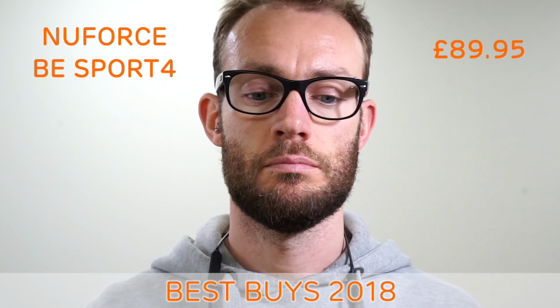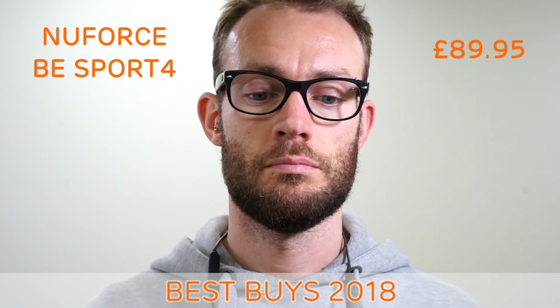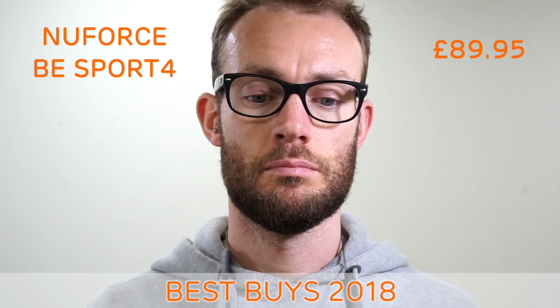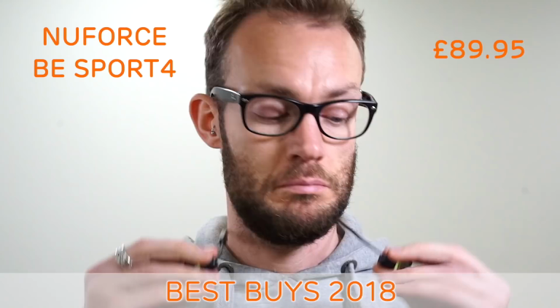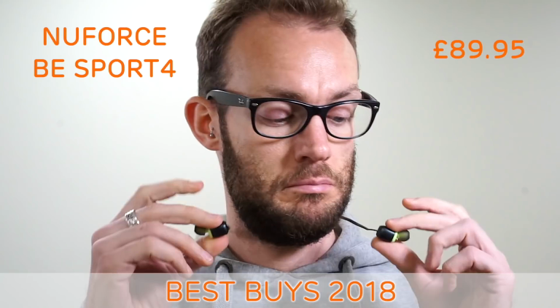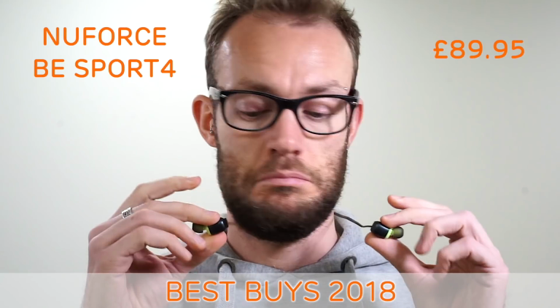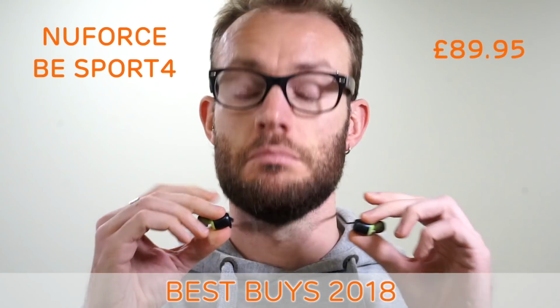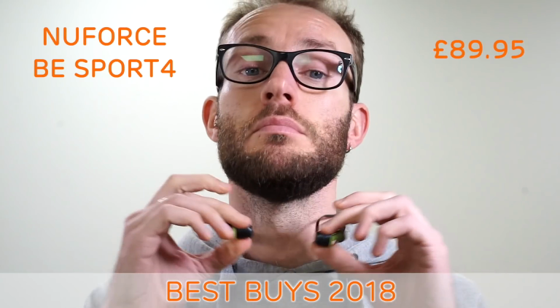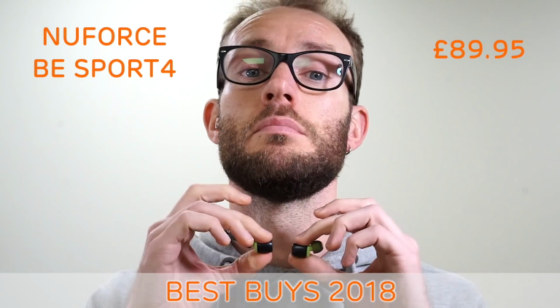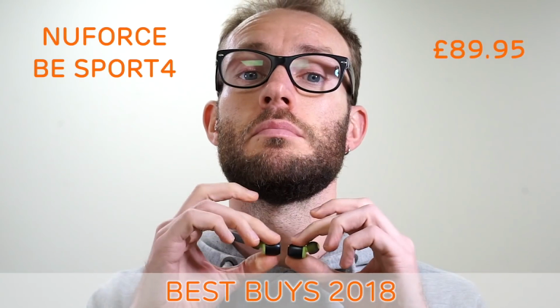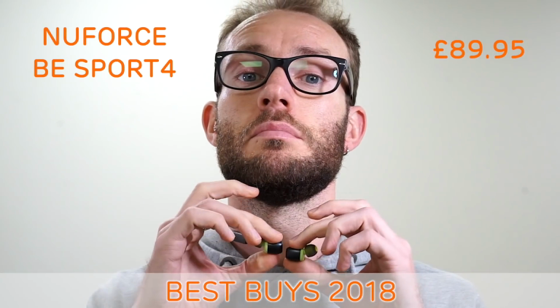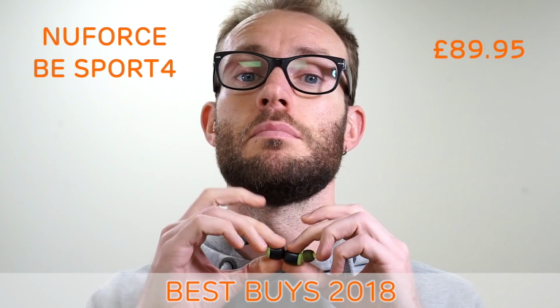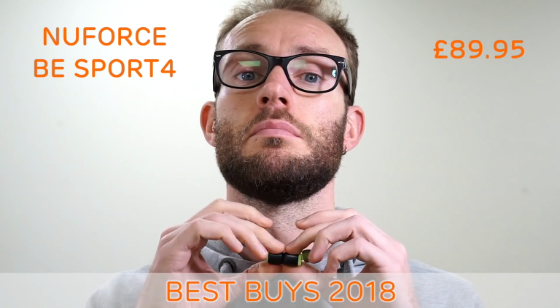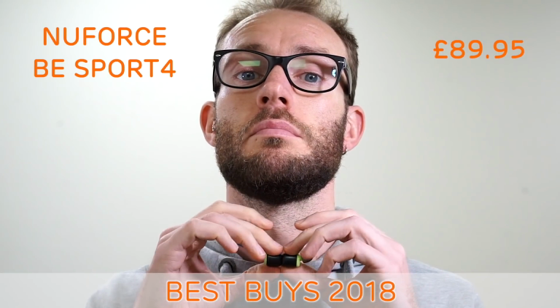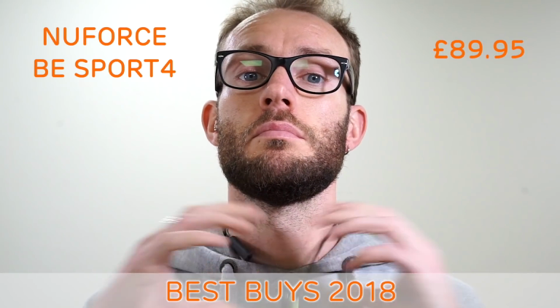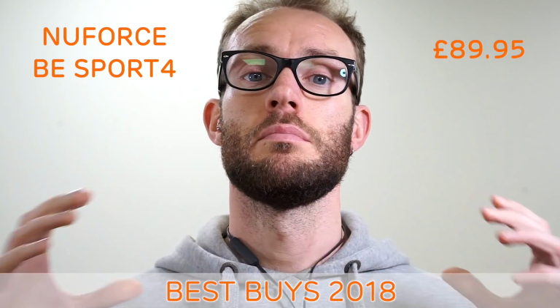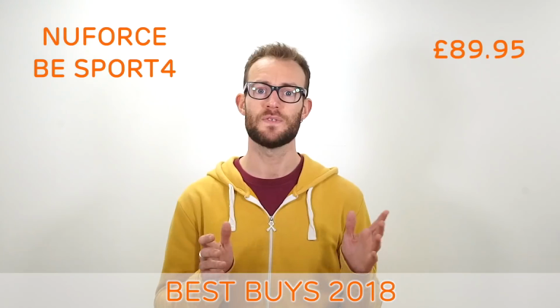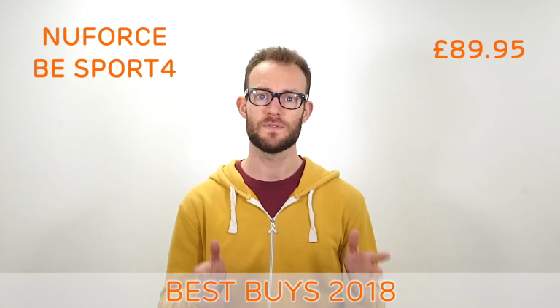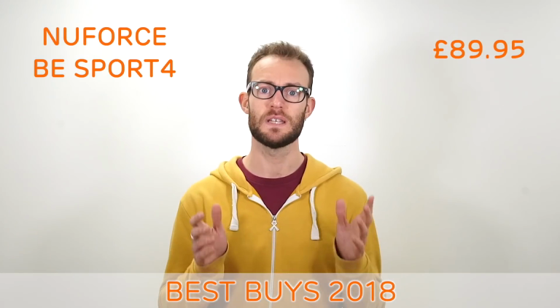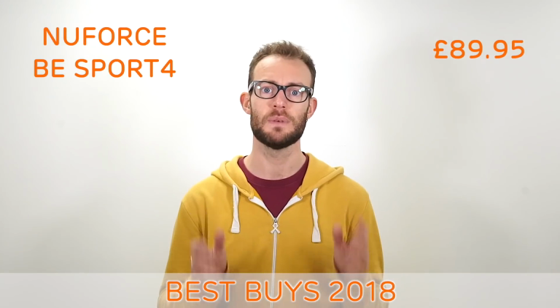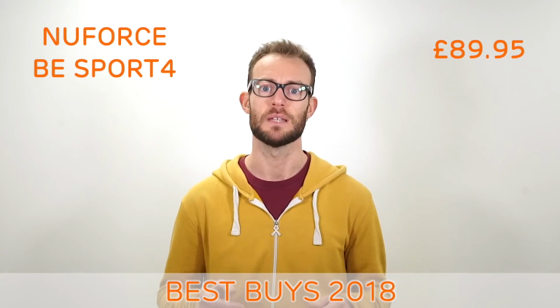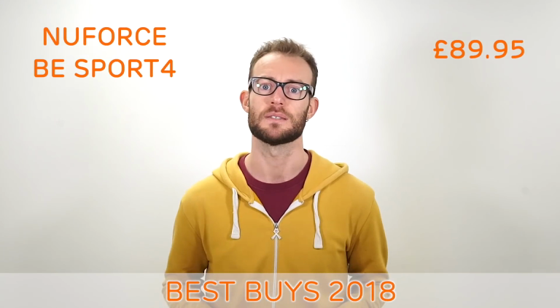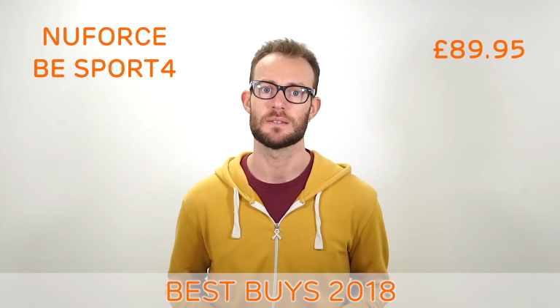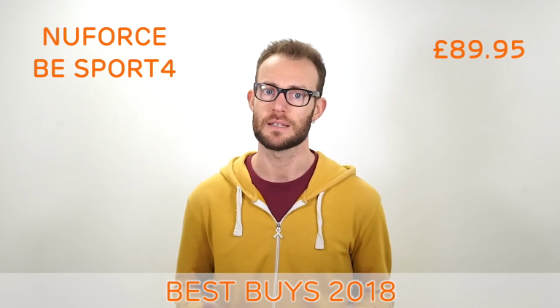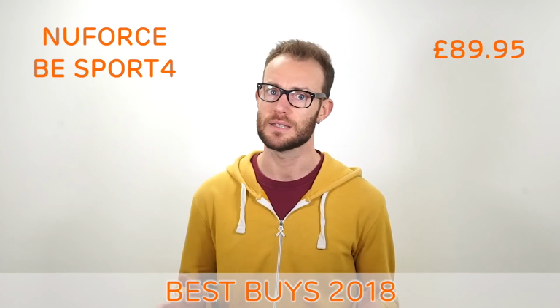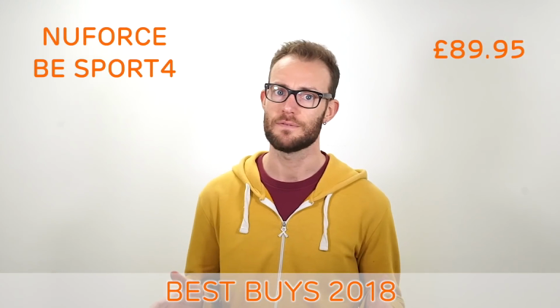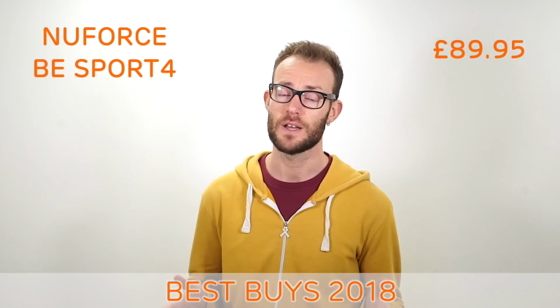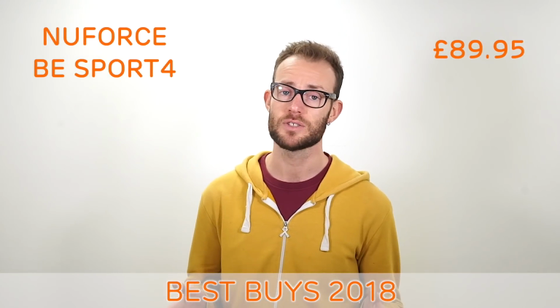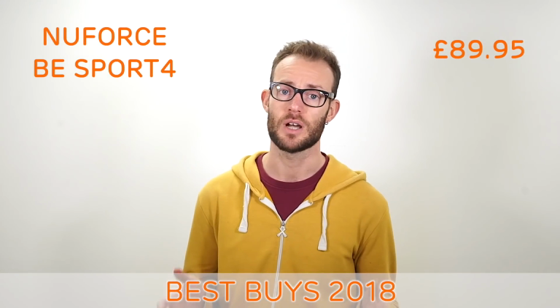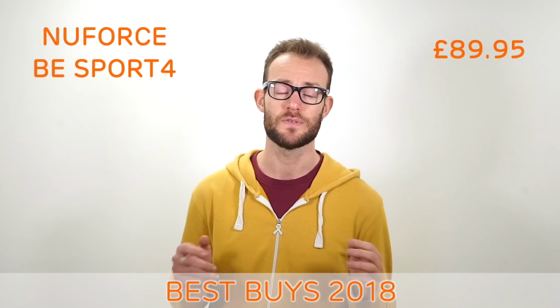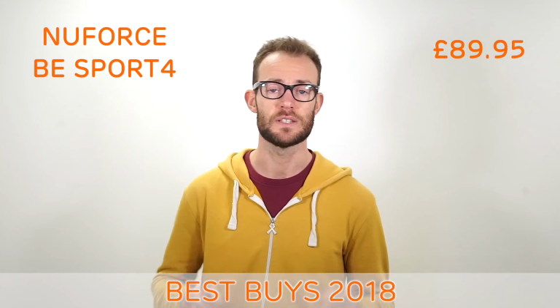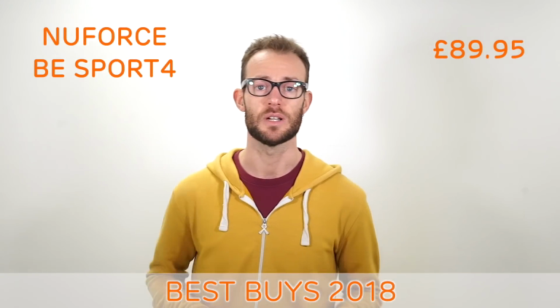And to top it off, you get 2 hours of charge in just 15 minutes, thanks to their fast charge feature.